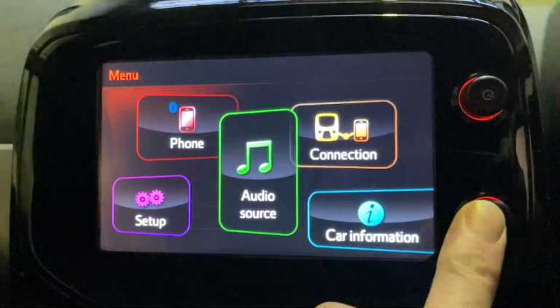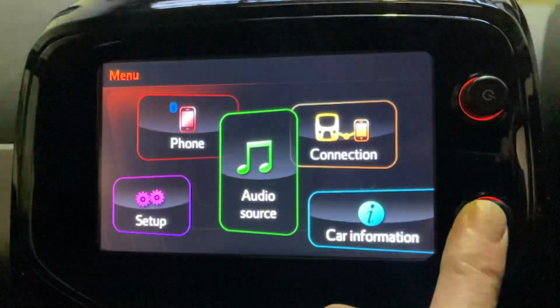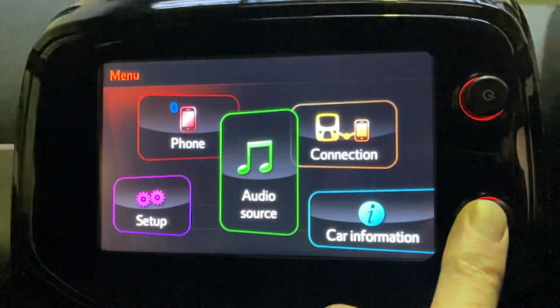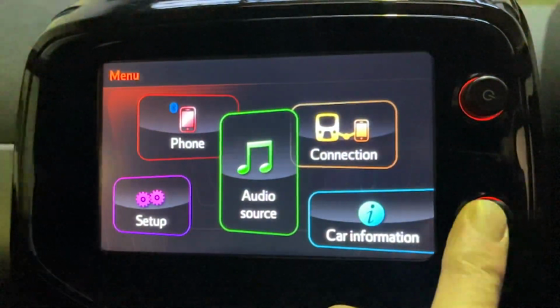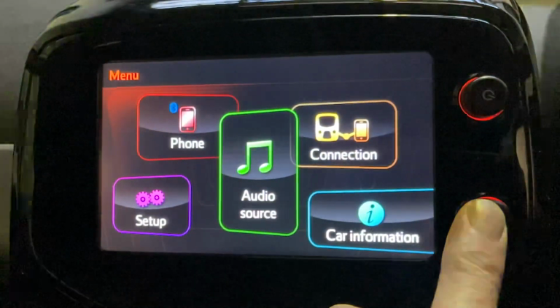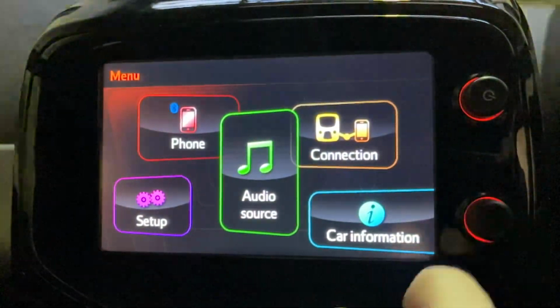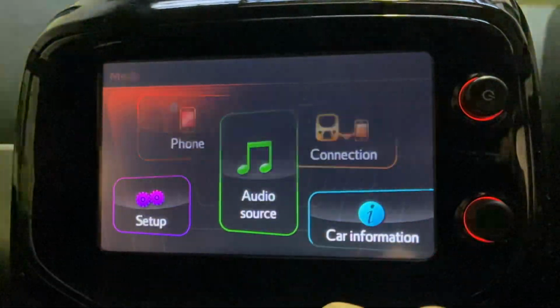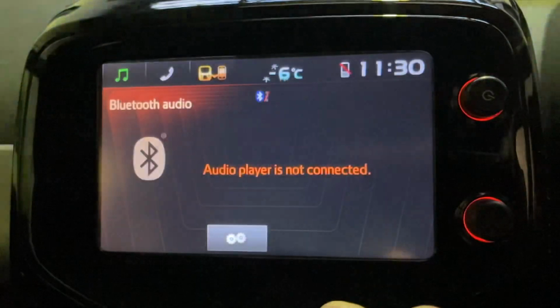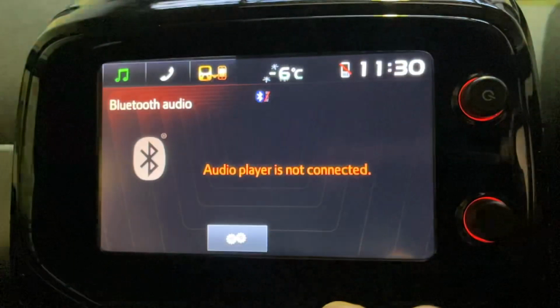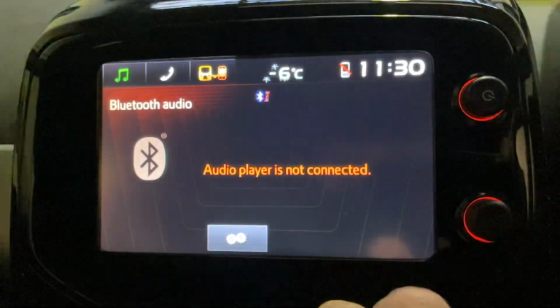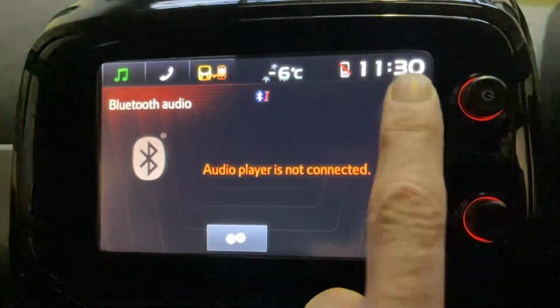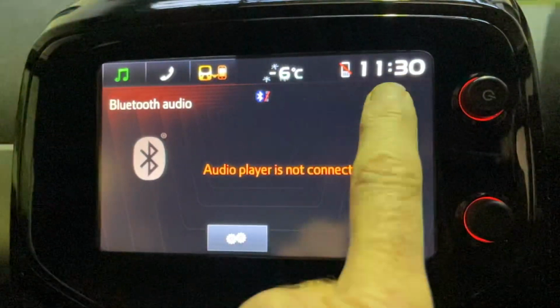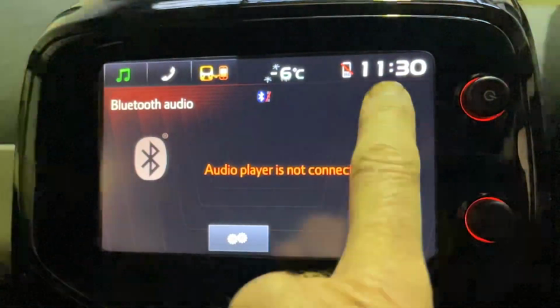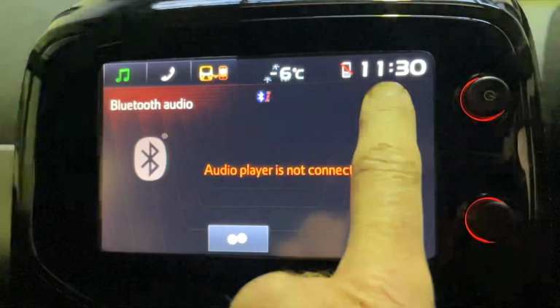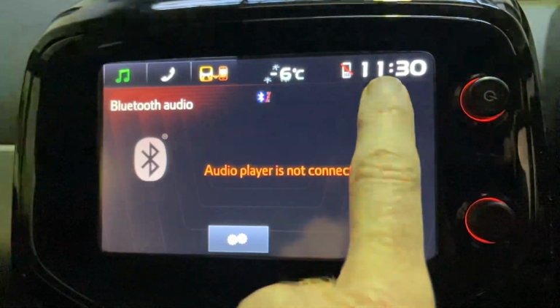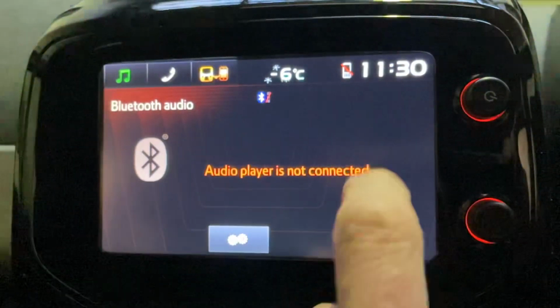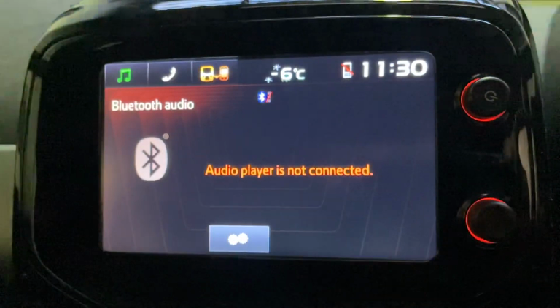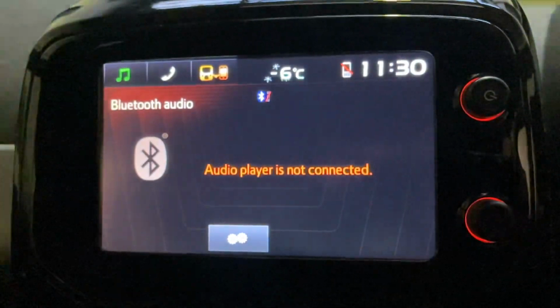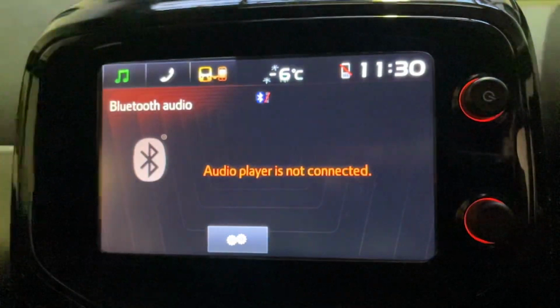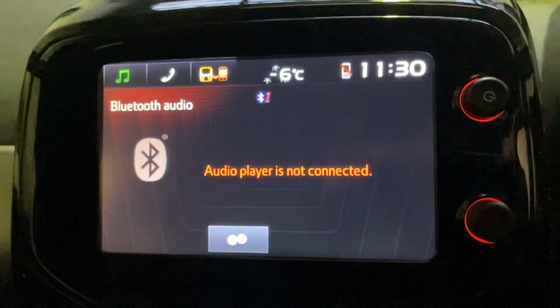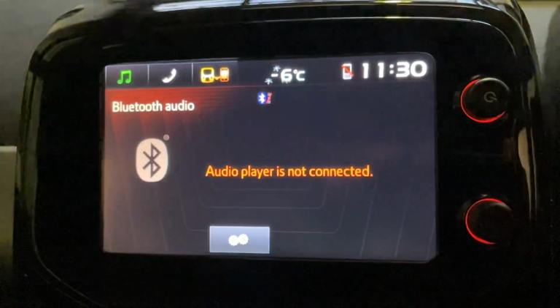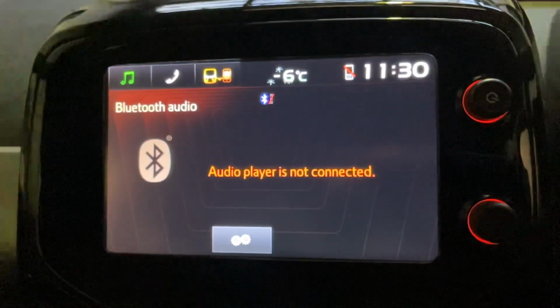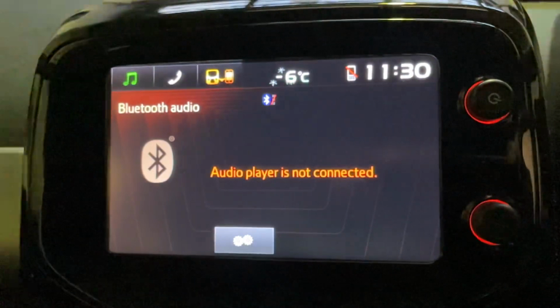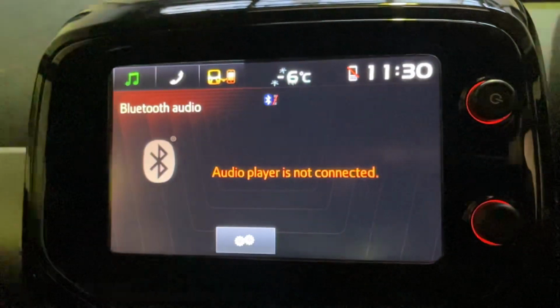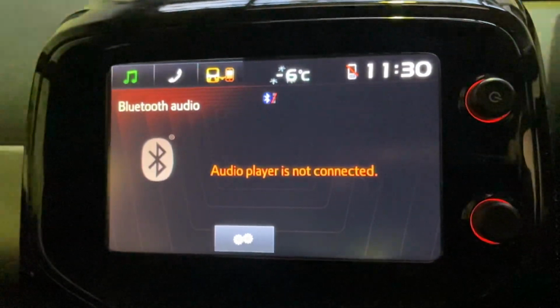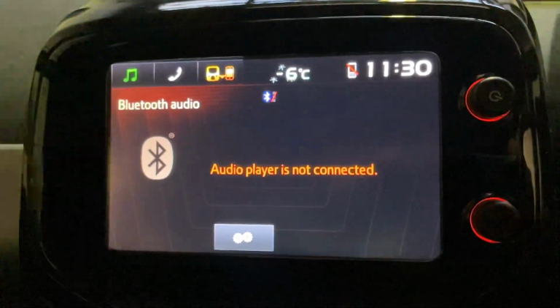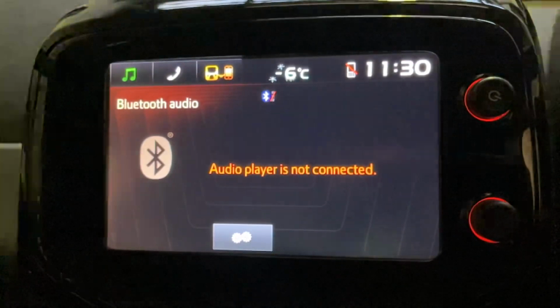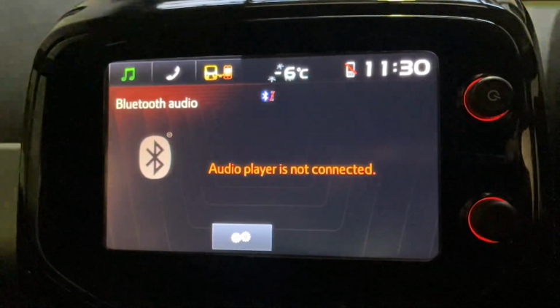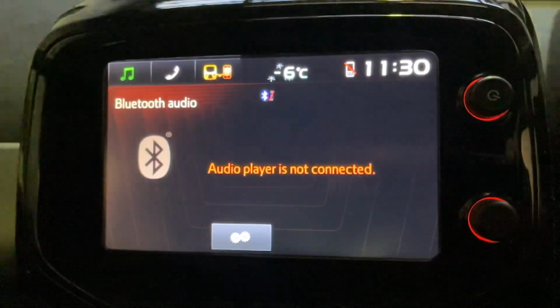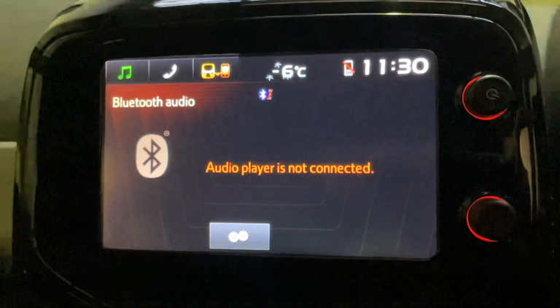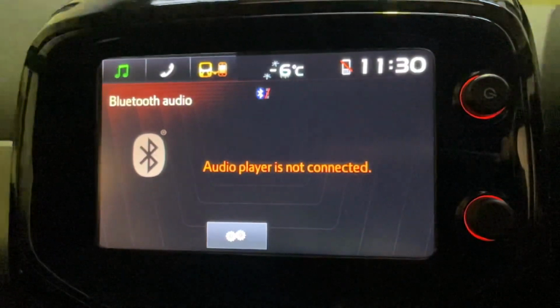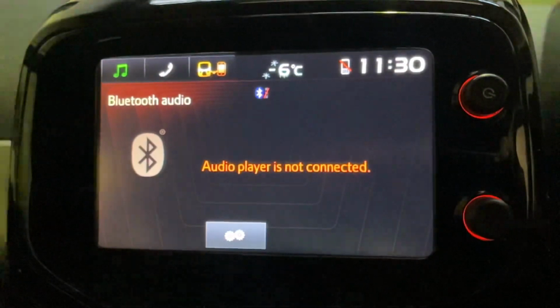Press your menu button again and your clock's set. That's all there is to it. Thanks for watching, like and subscribe.